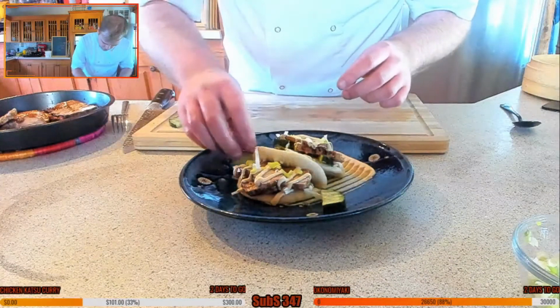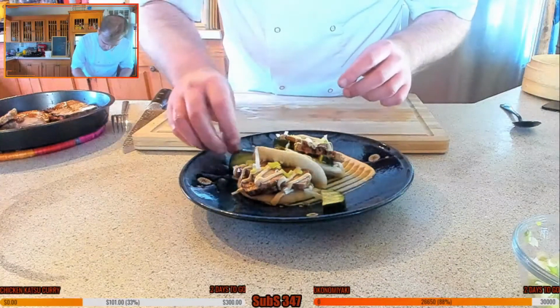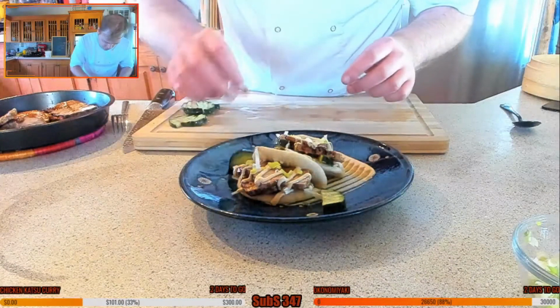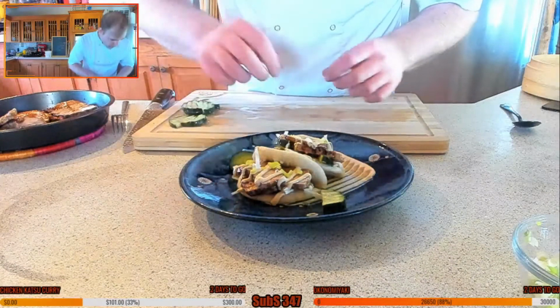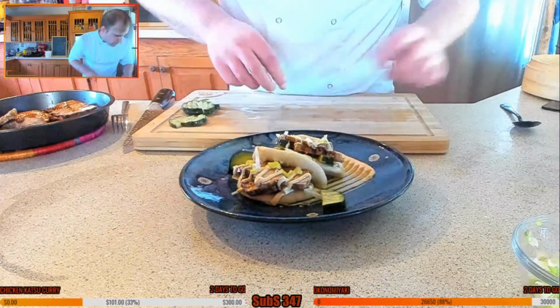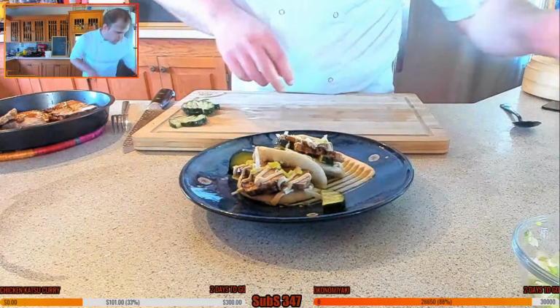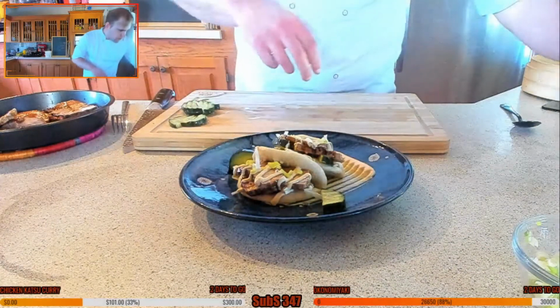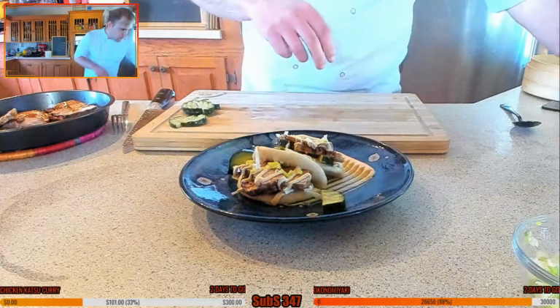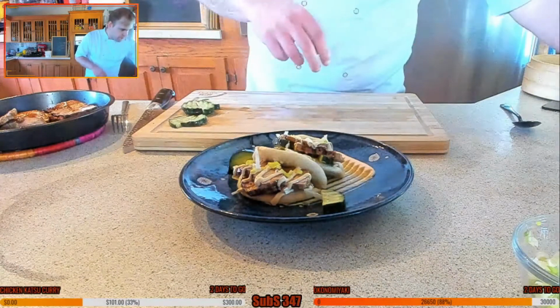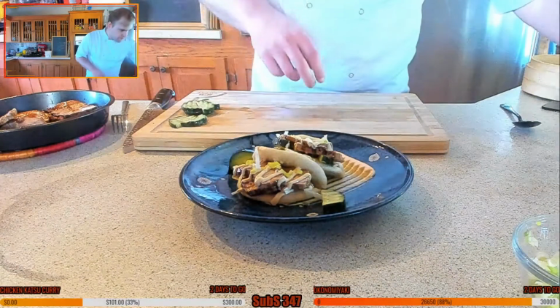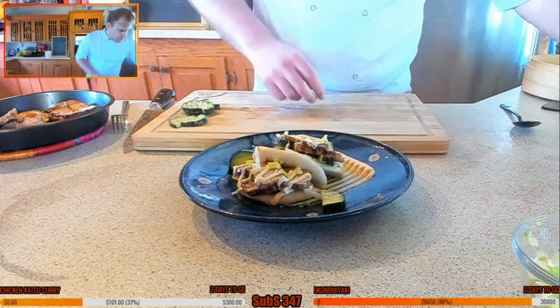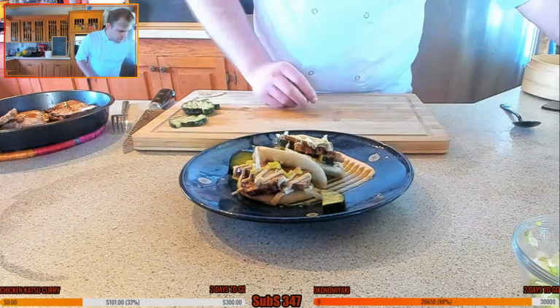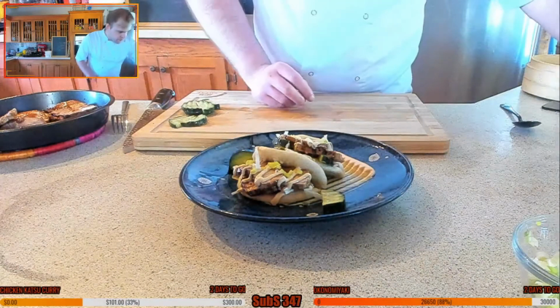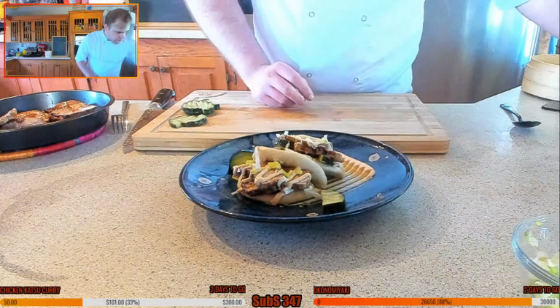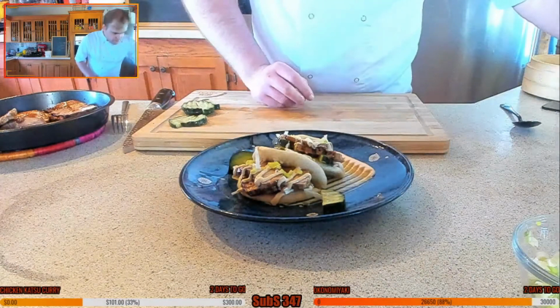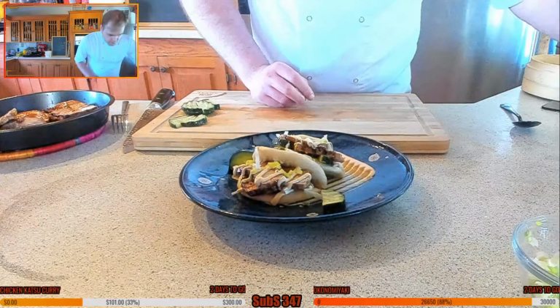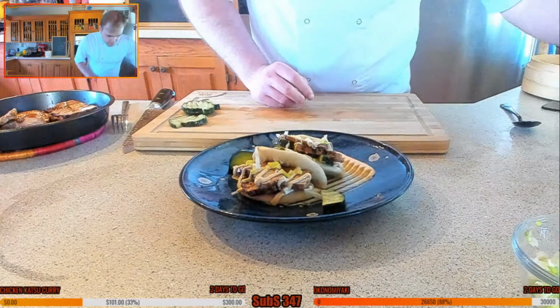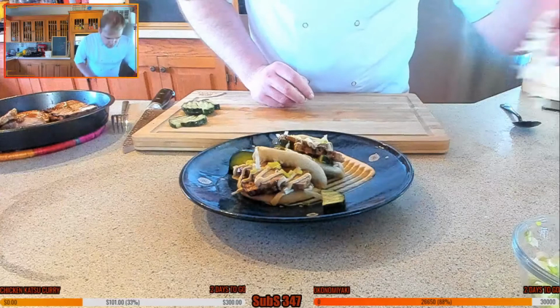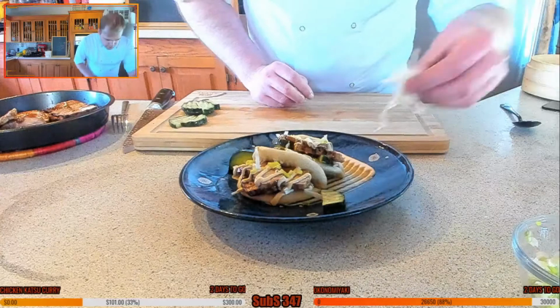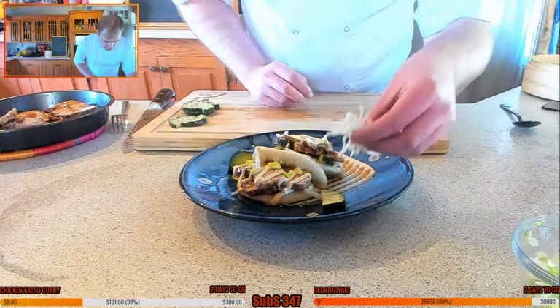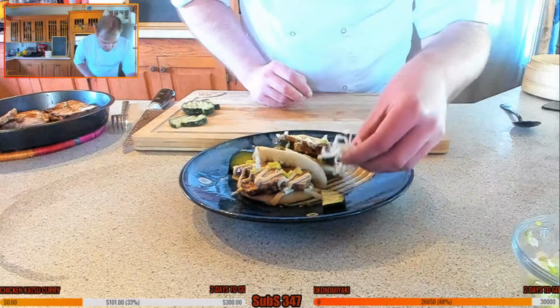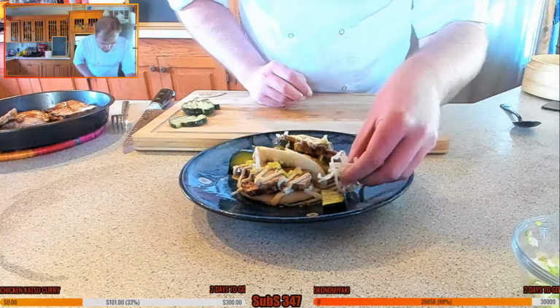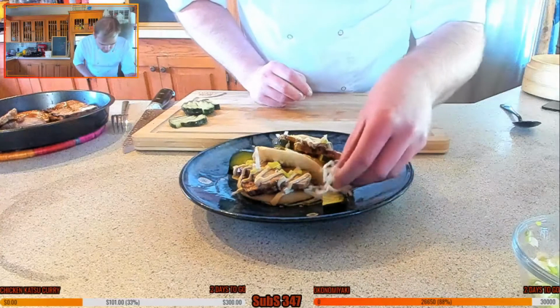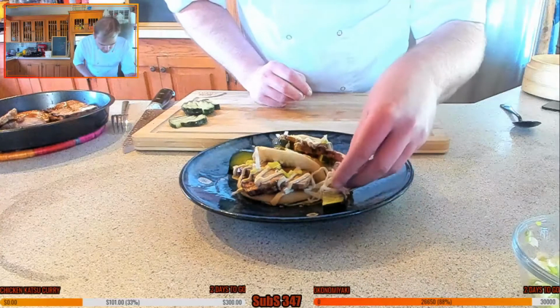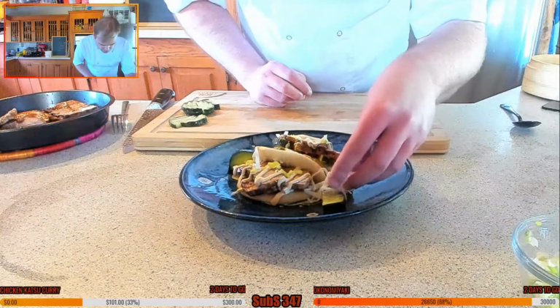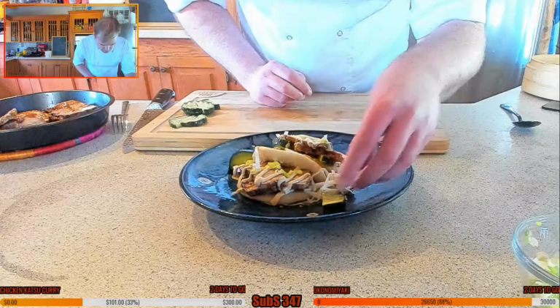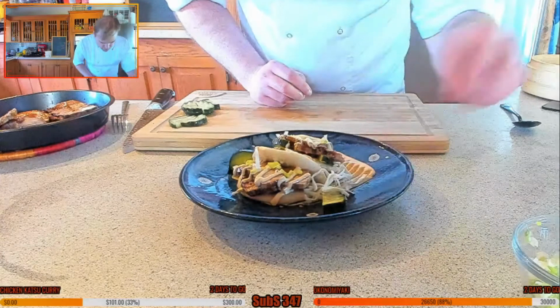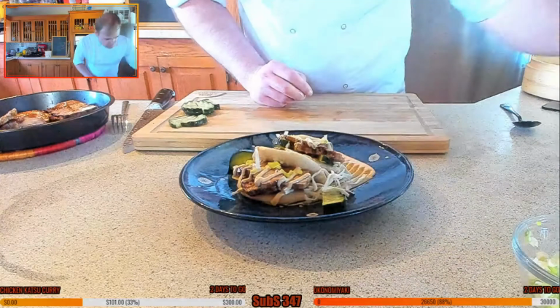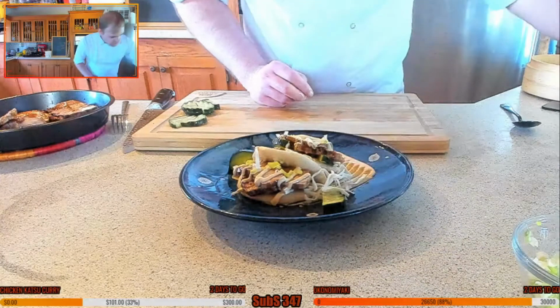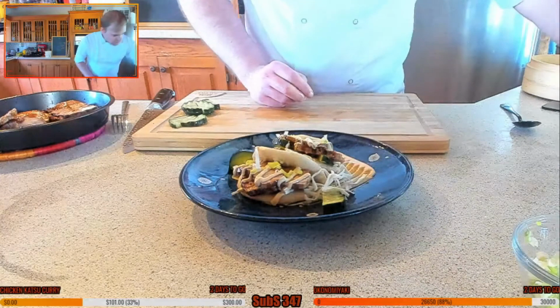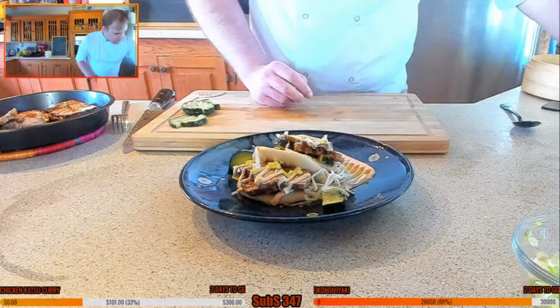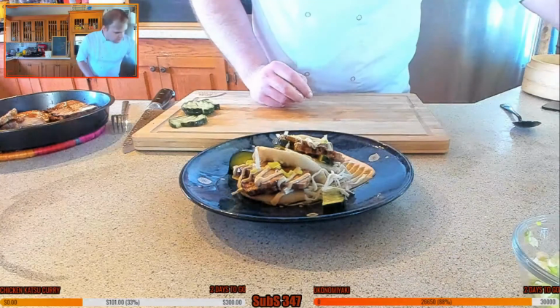Pickles here and there, a little bit of cabbage just to finish it off.